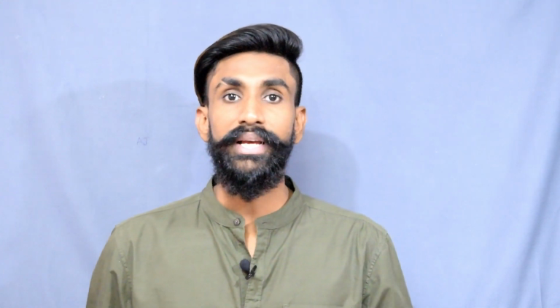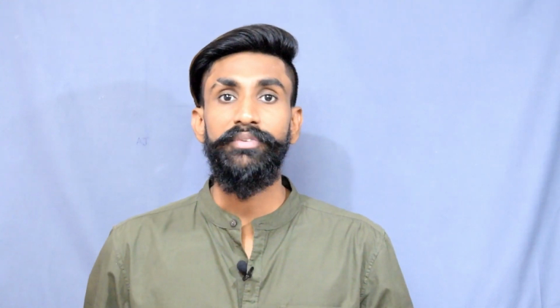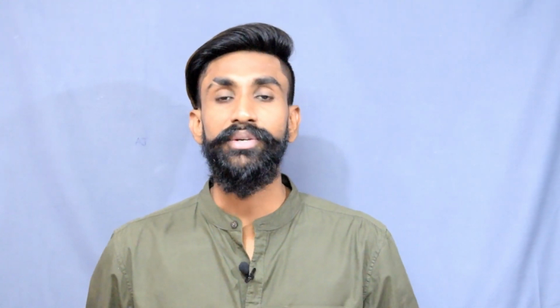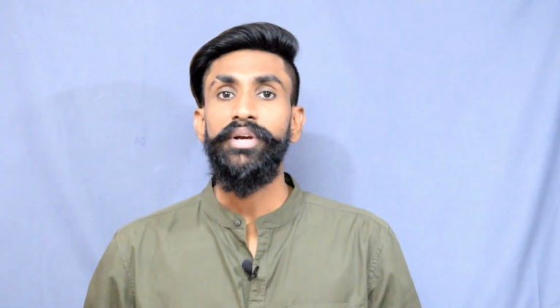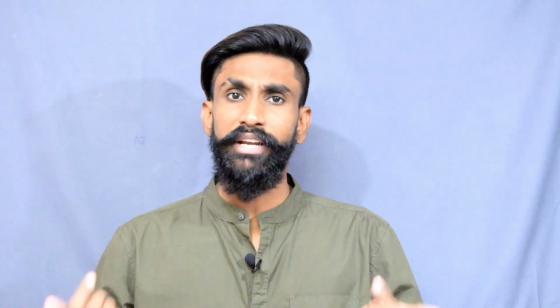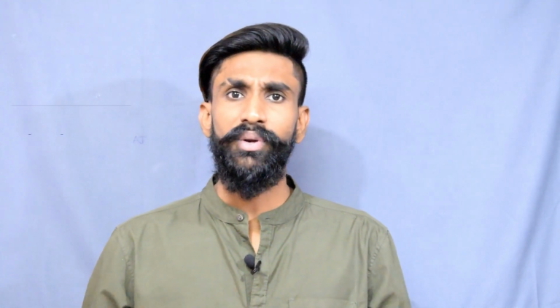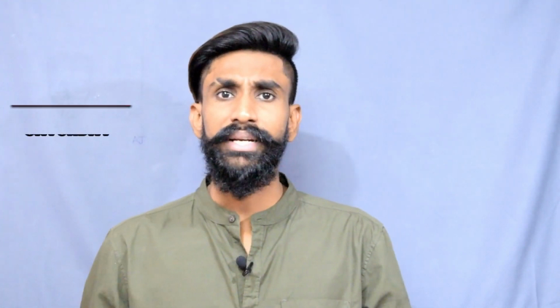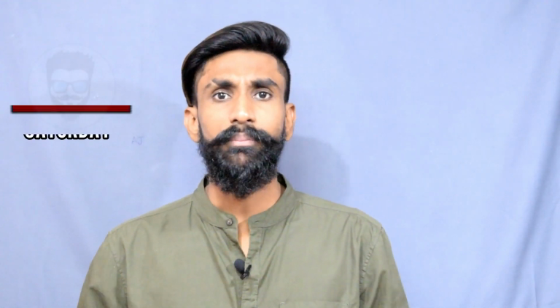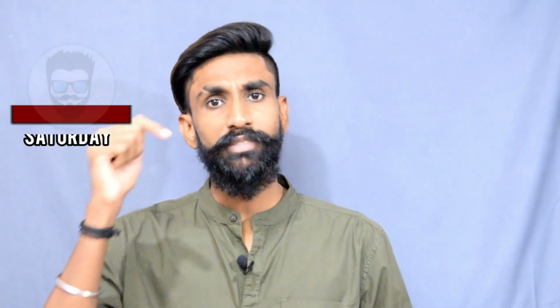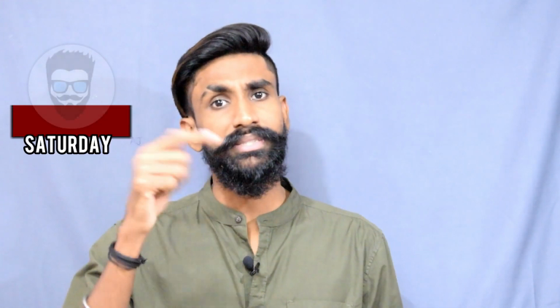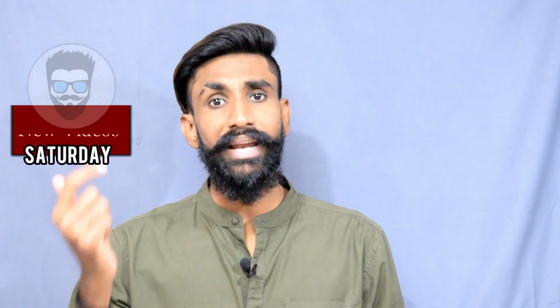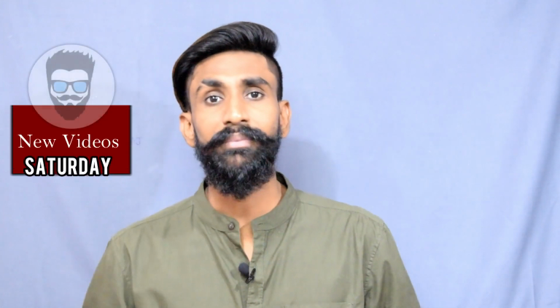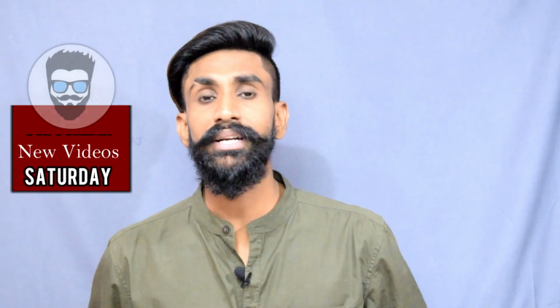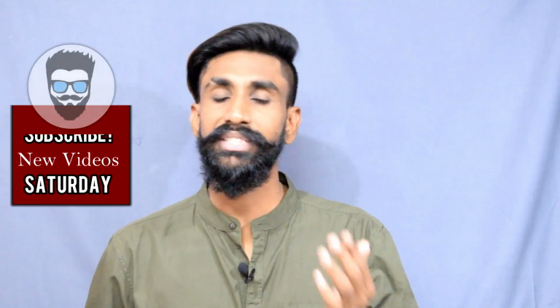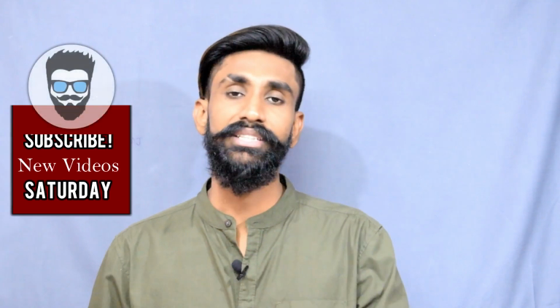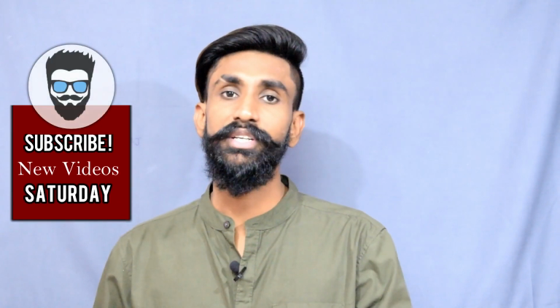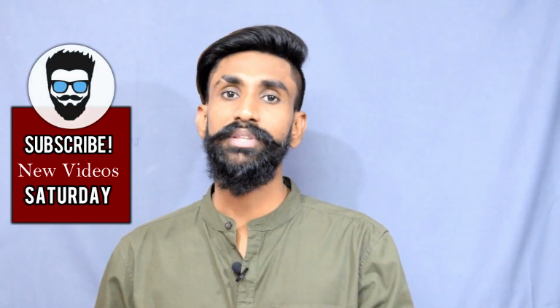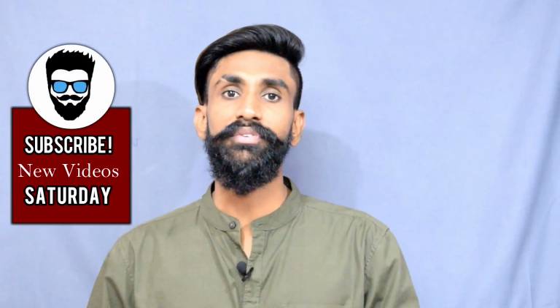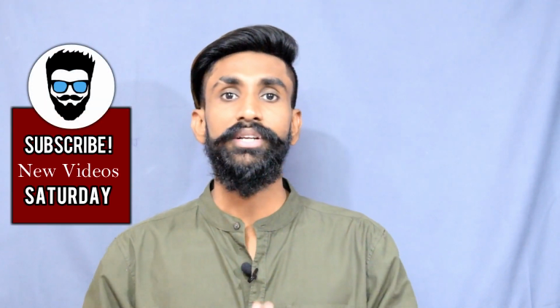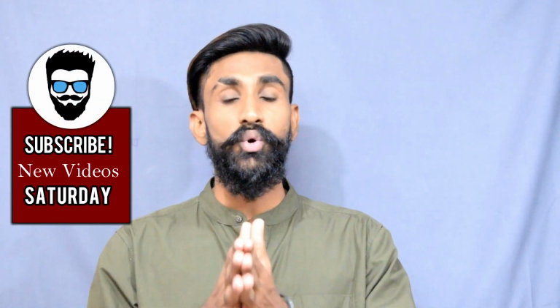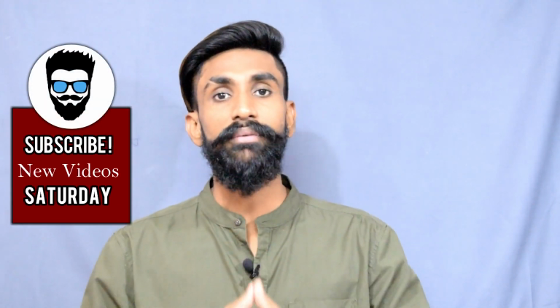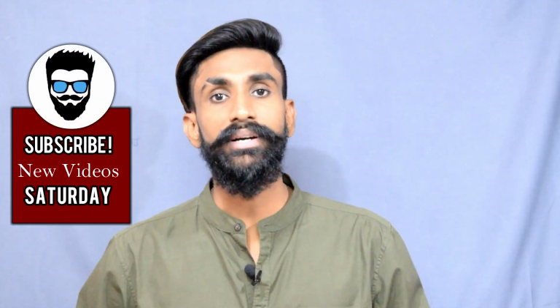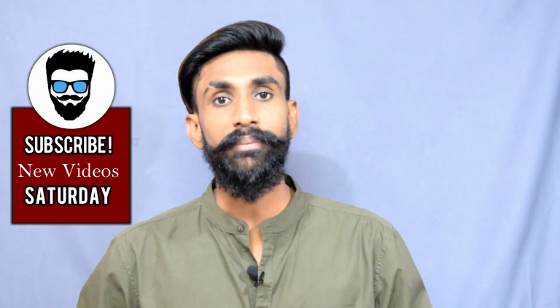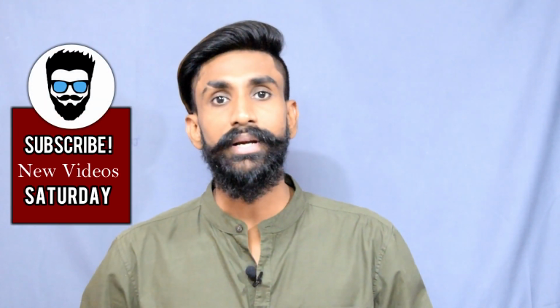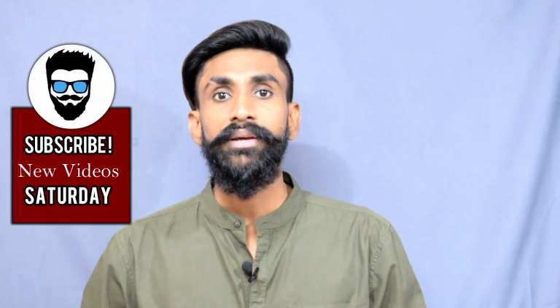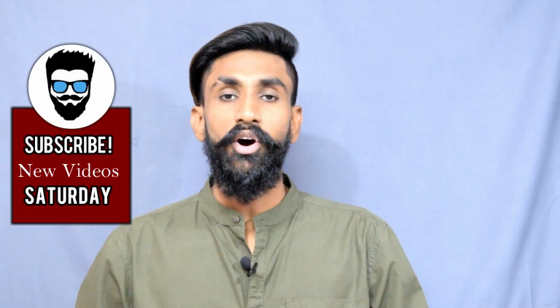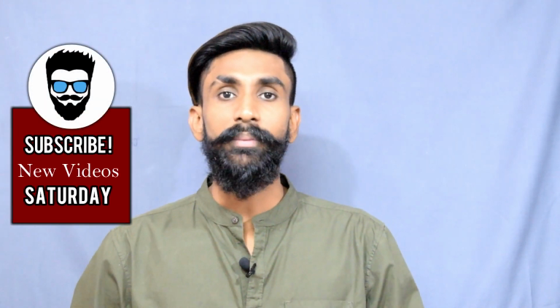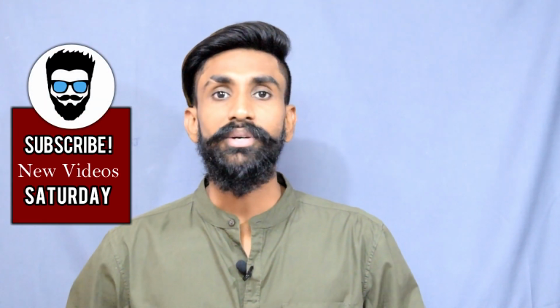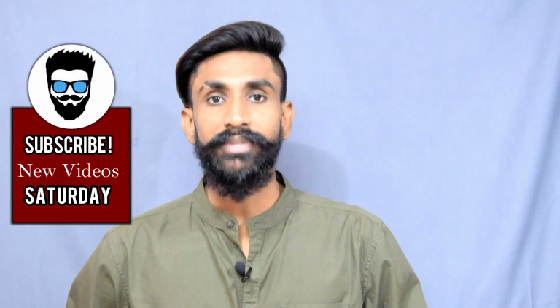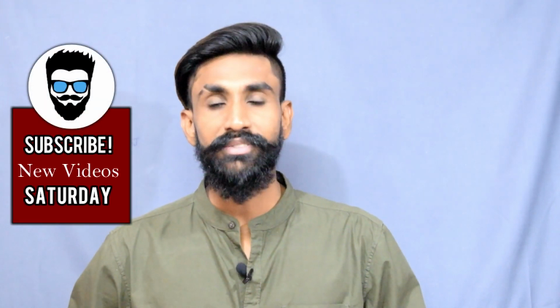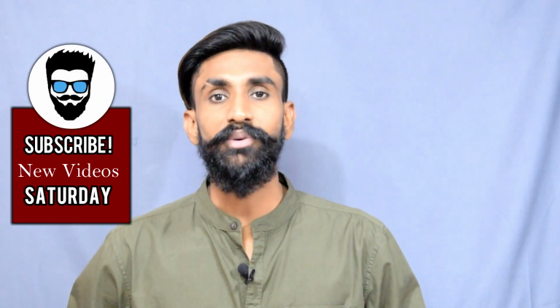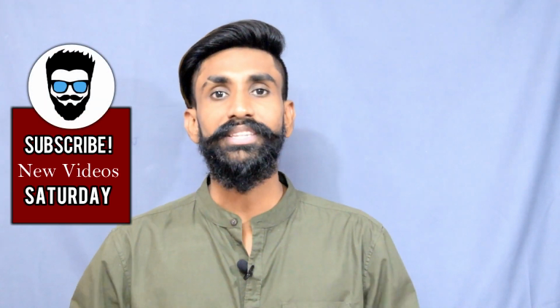So this was it. I hope you liked the video — if you did, please press that like button and share this video with a friend who has a curly beard. I will see you in the next video. Take care!